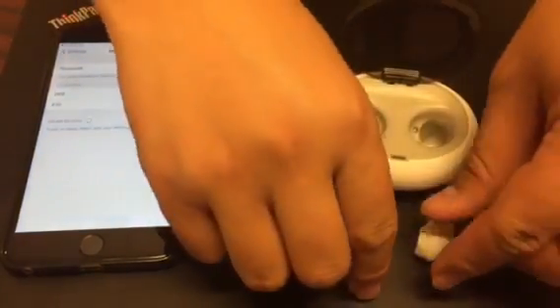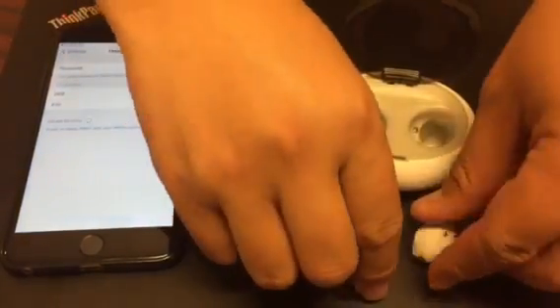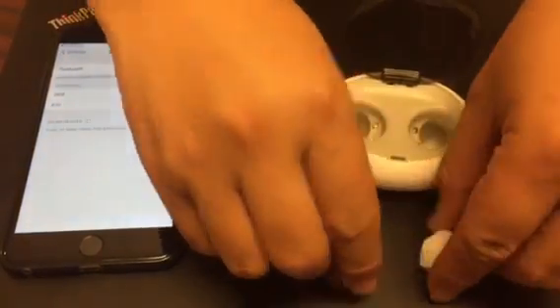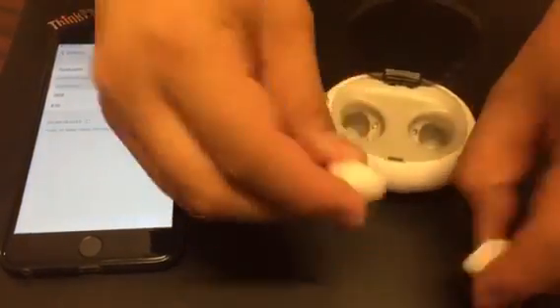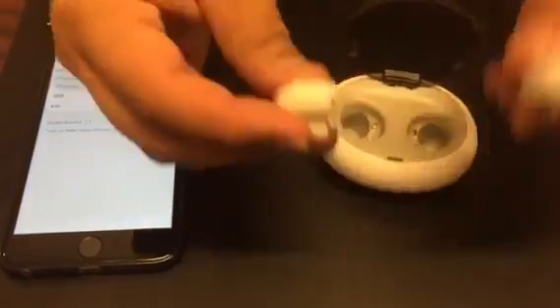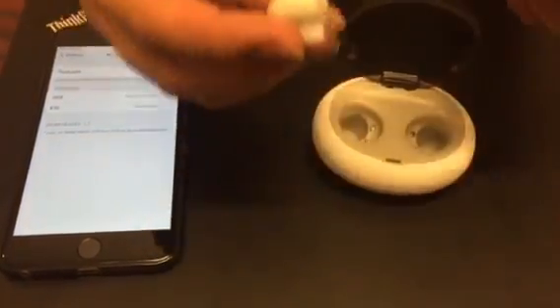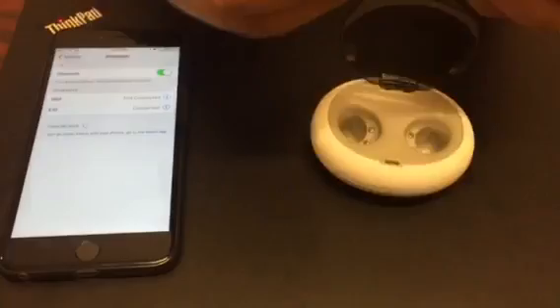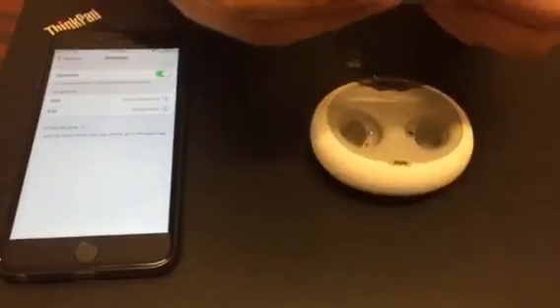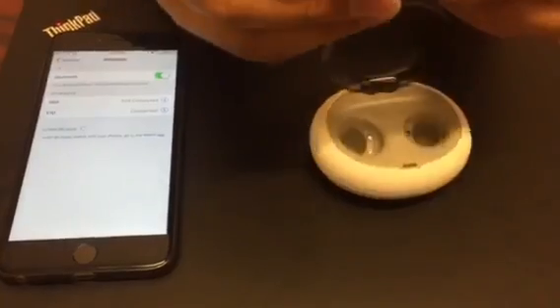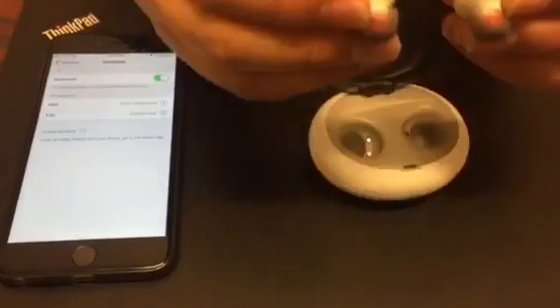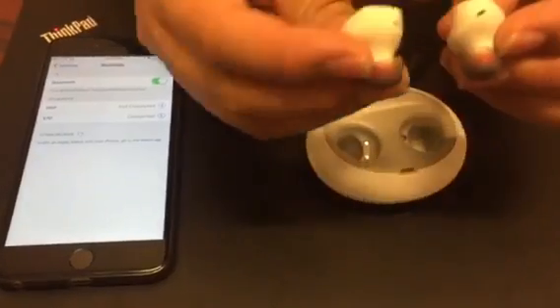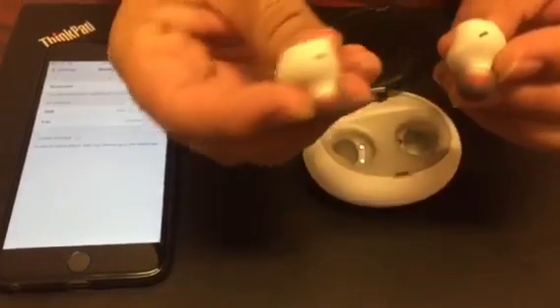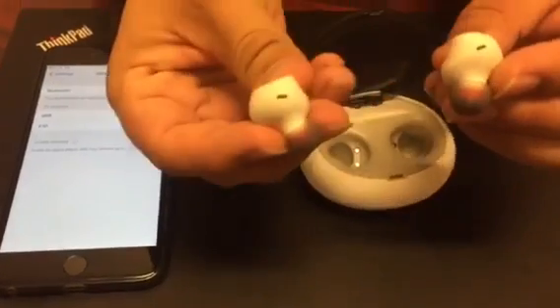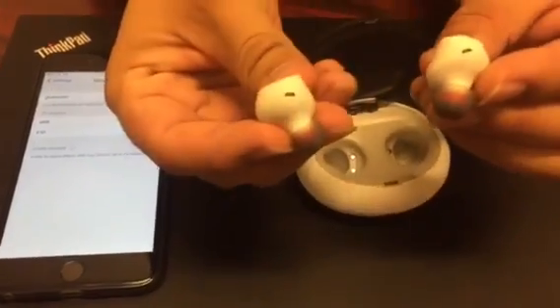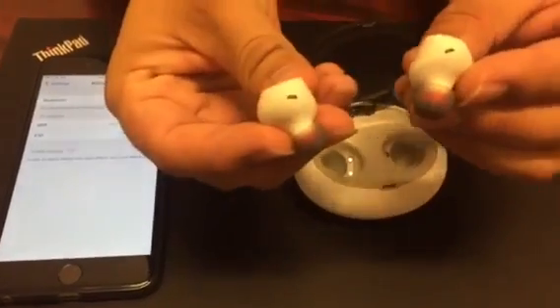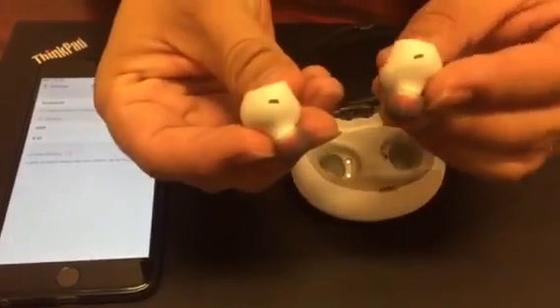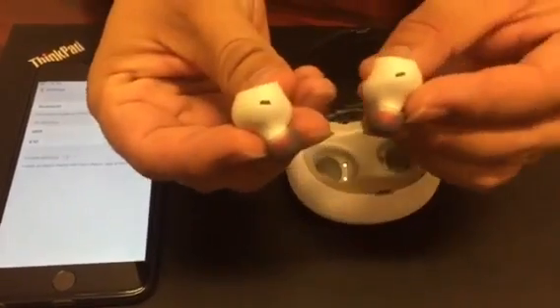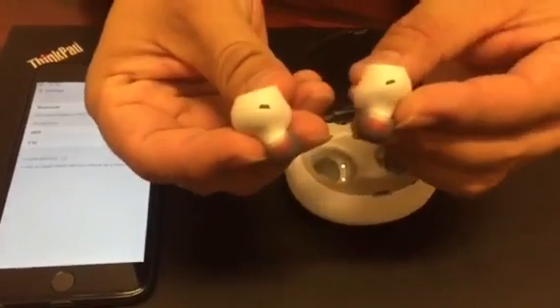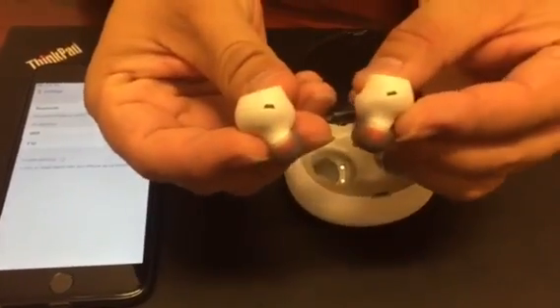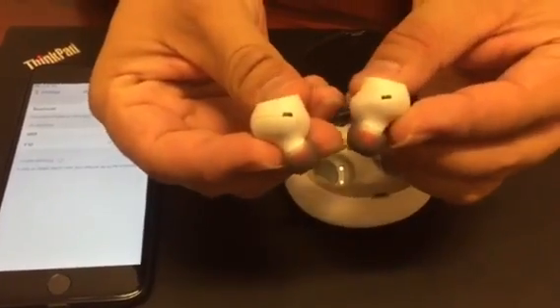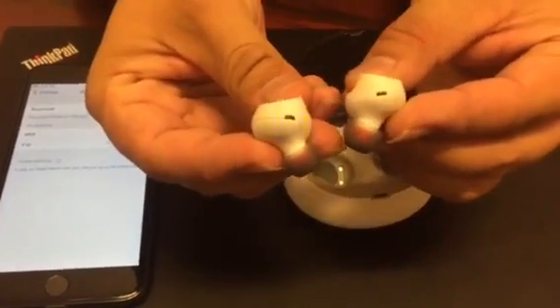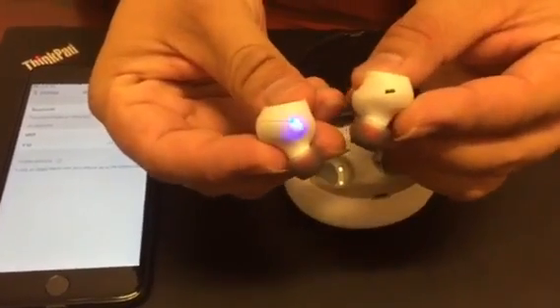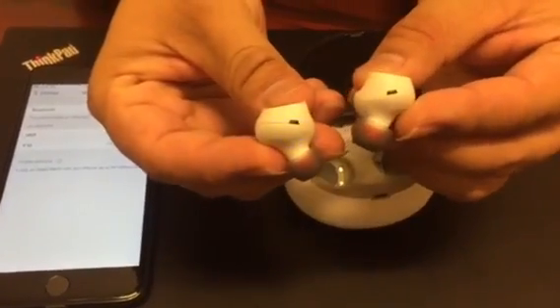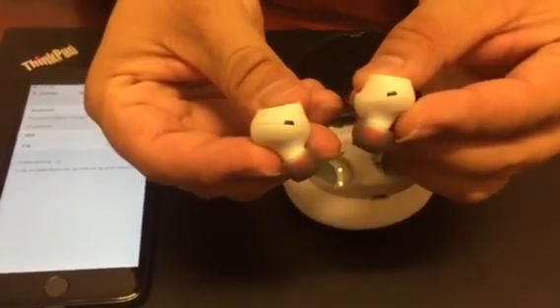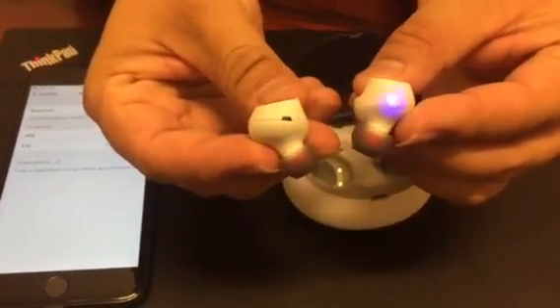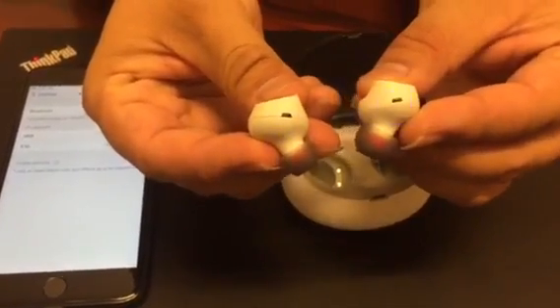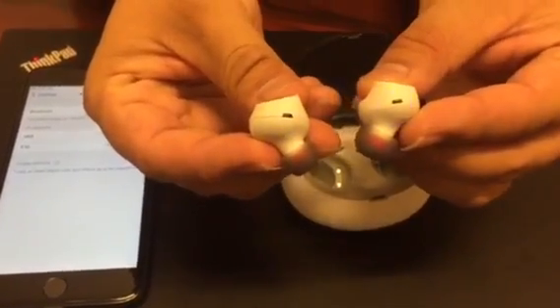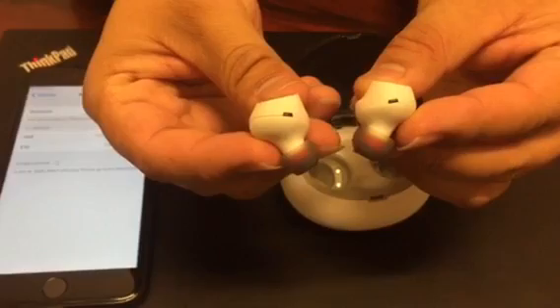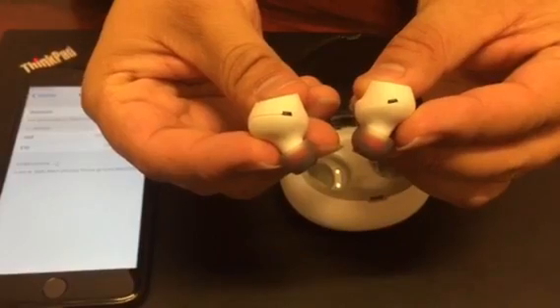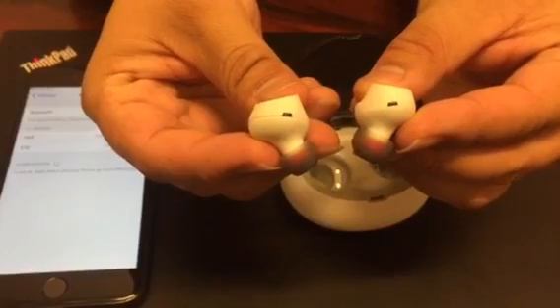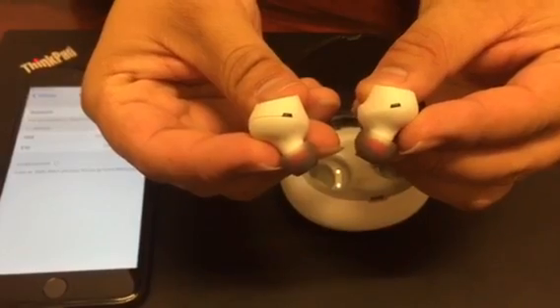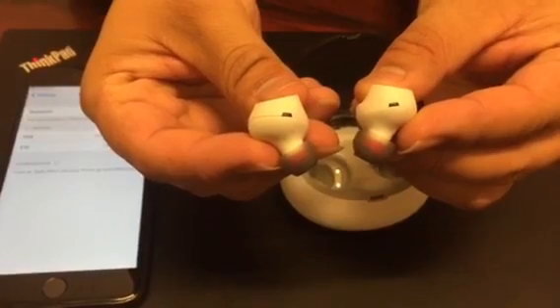Now it is well connected. For the headsets, it will be only showing the blue light.